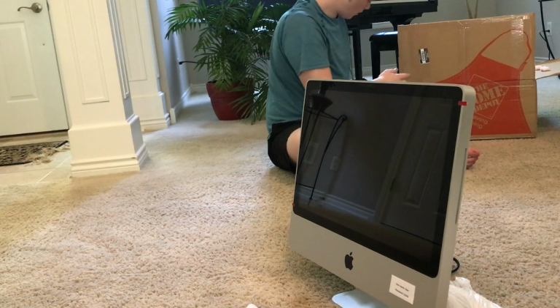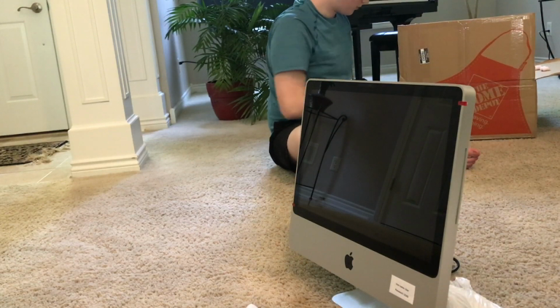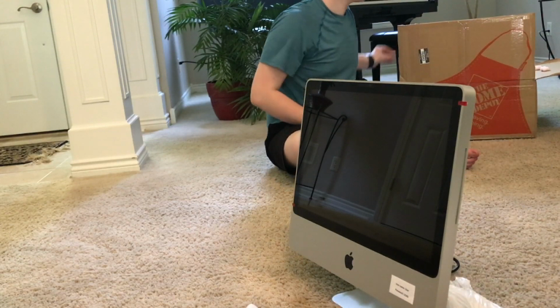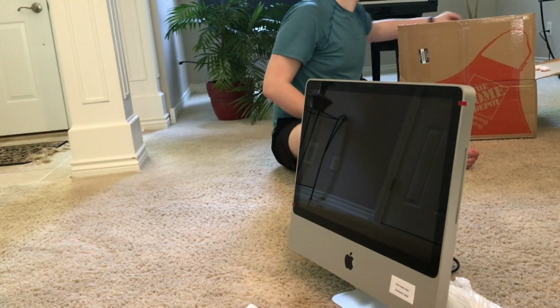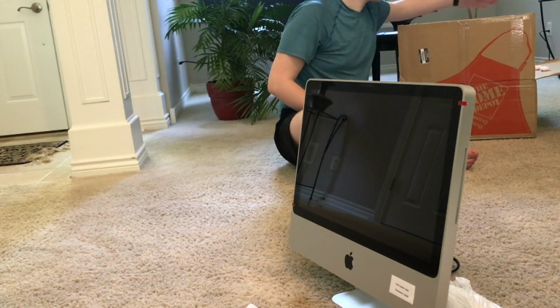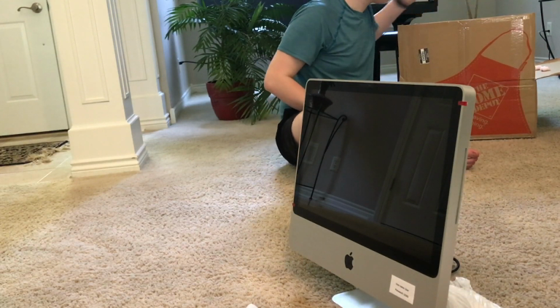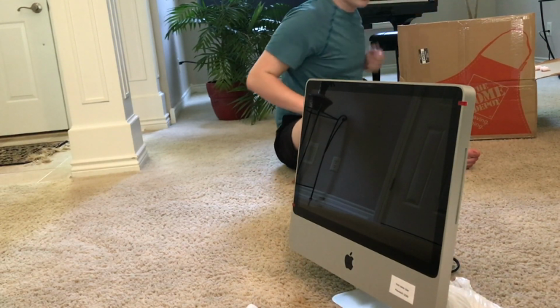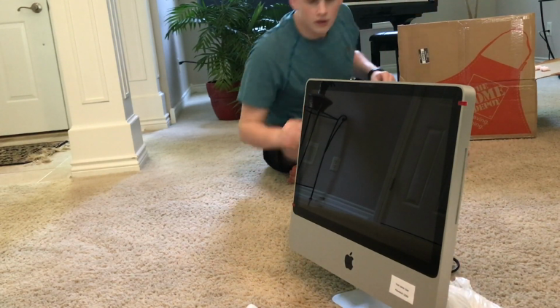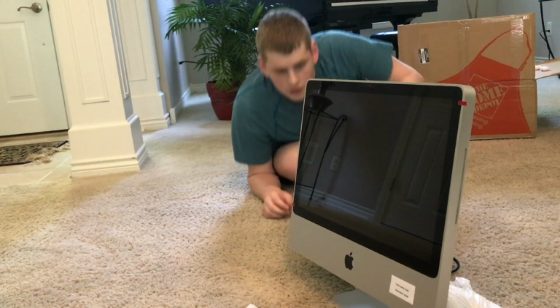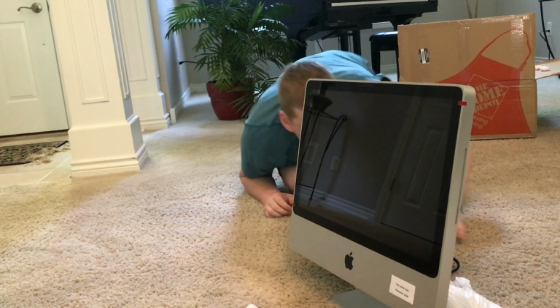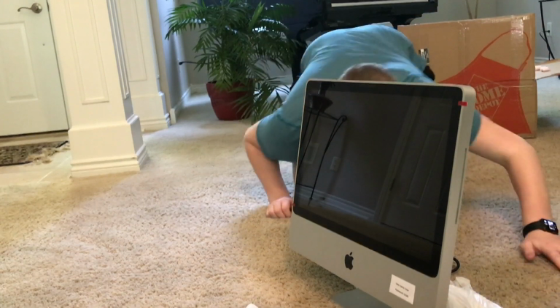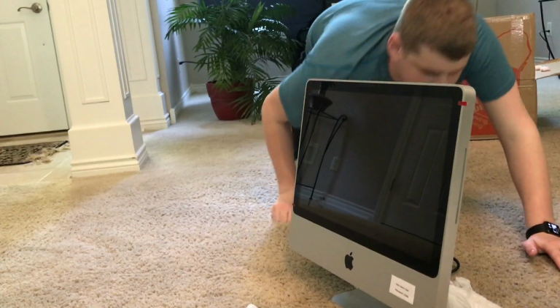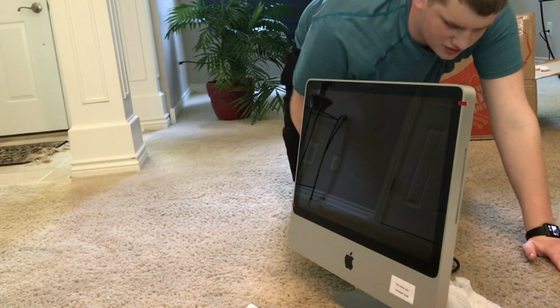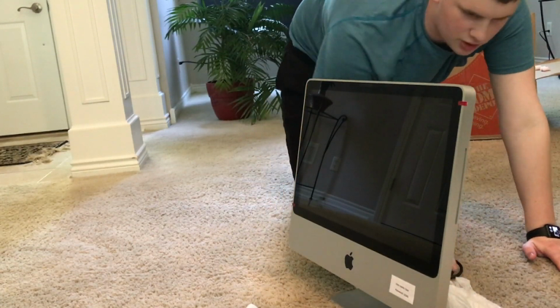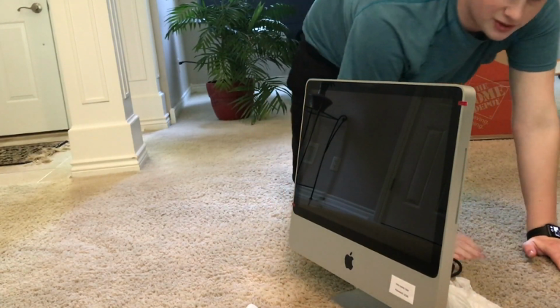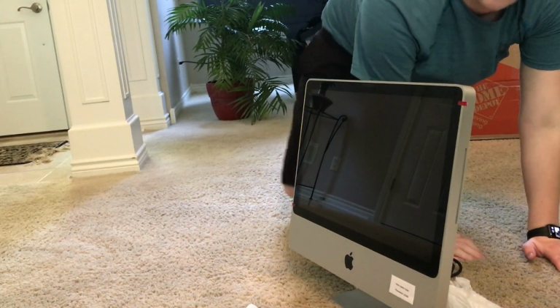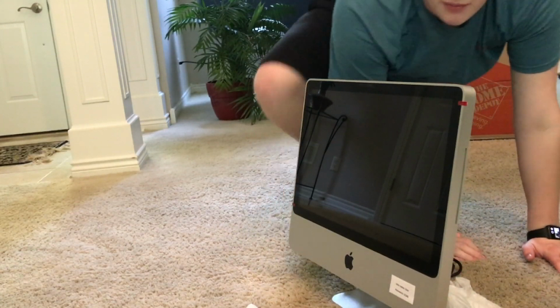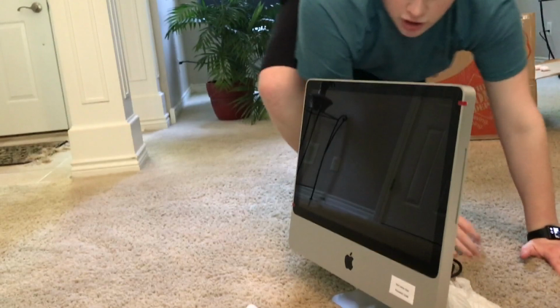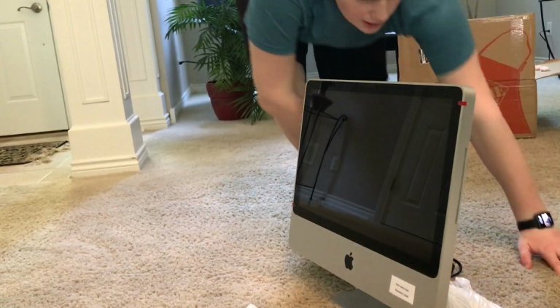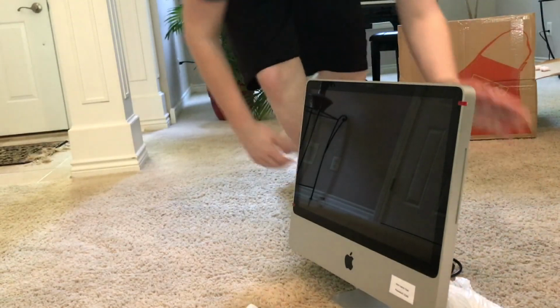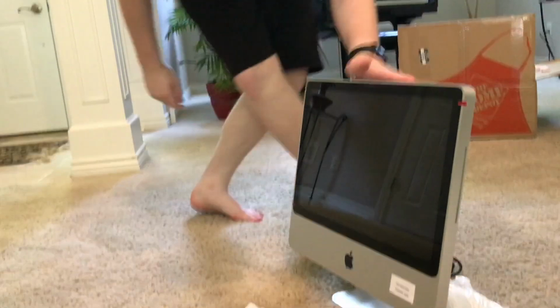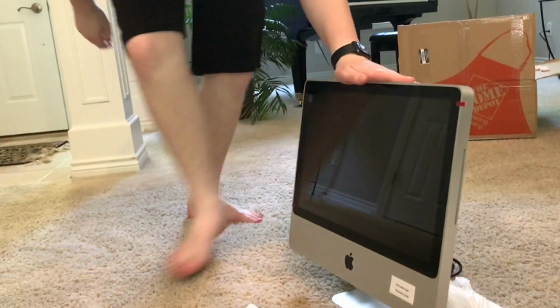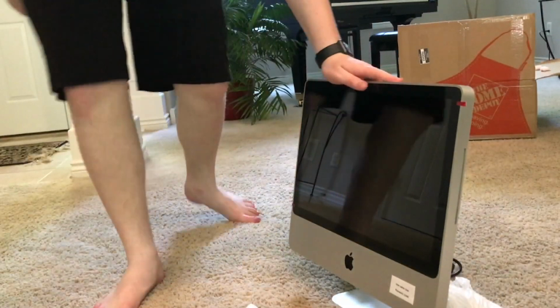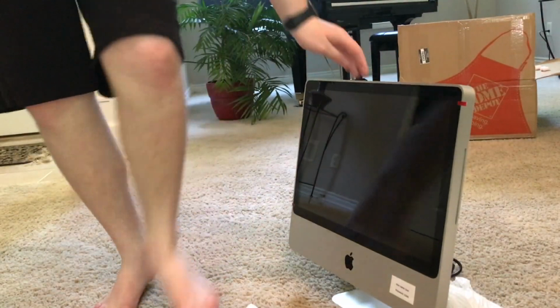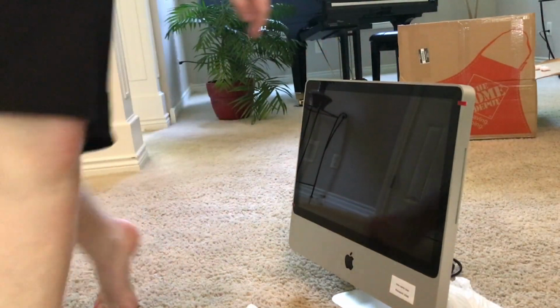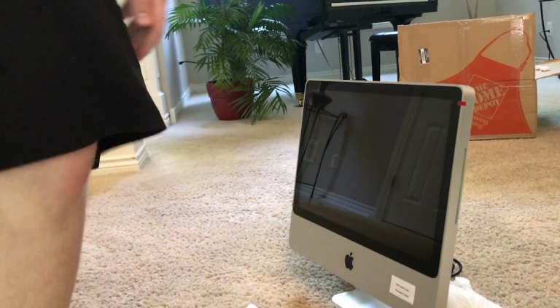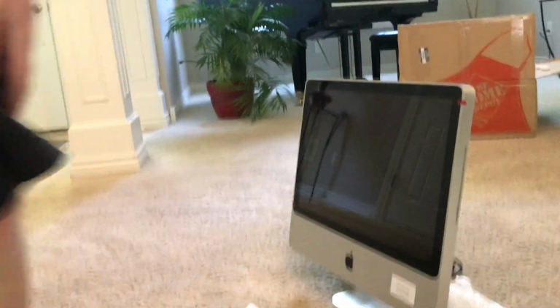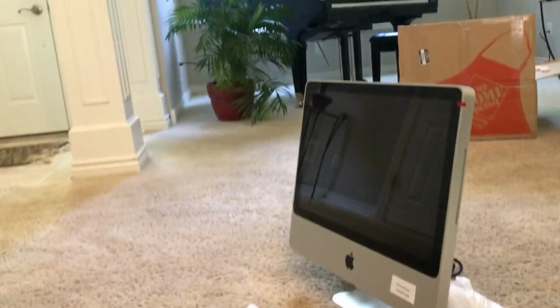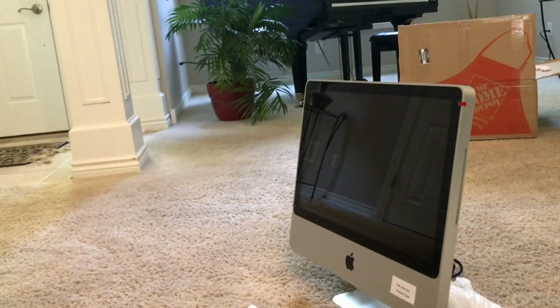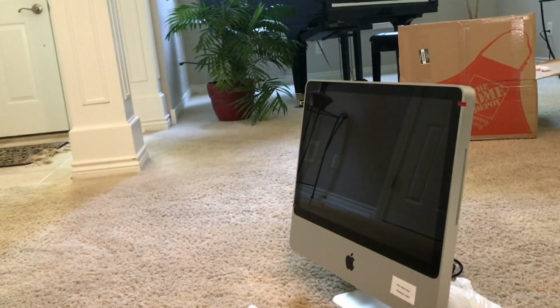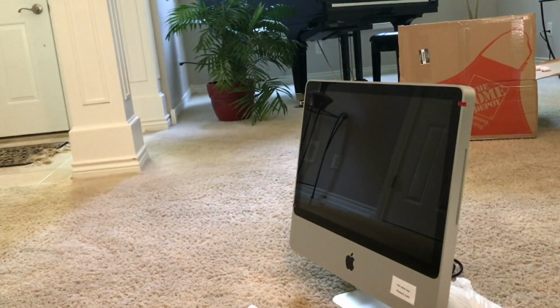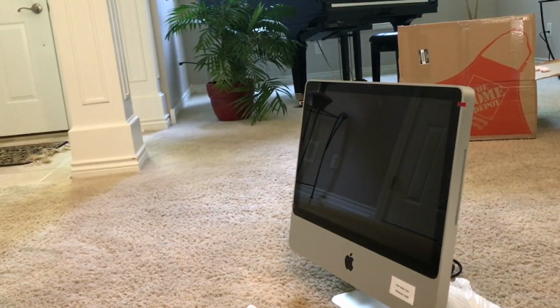There's some garbage I'll get later, but for now let's put this thing in my room and set it up.